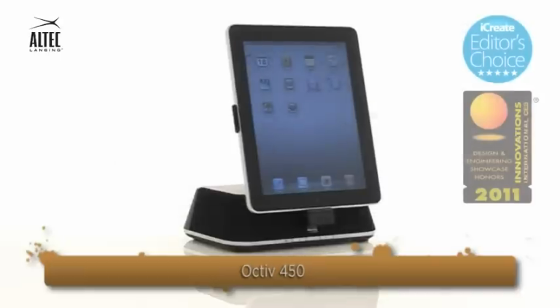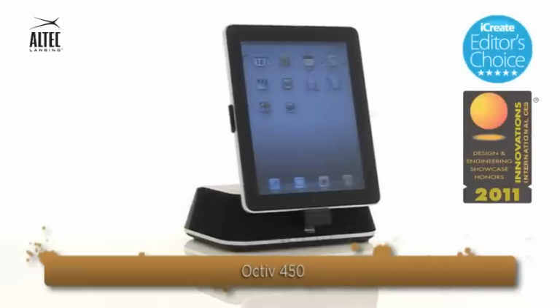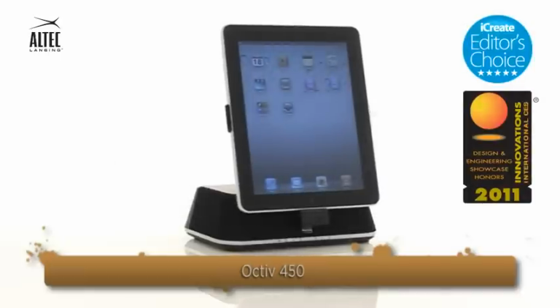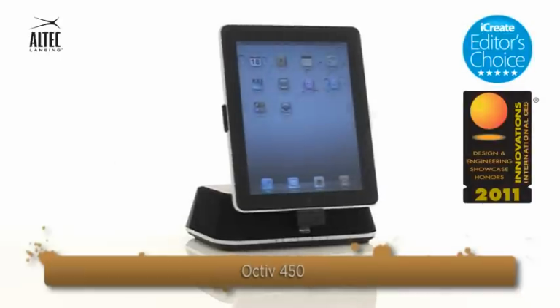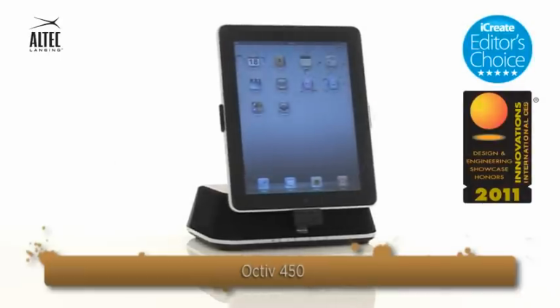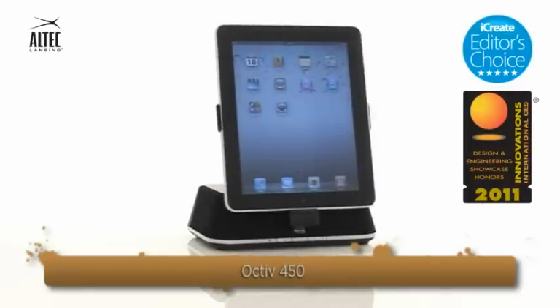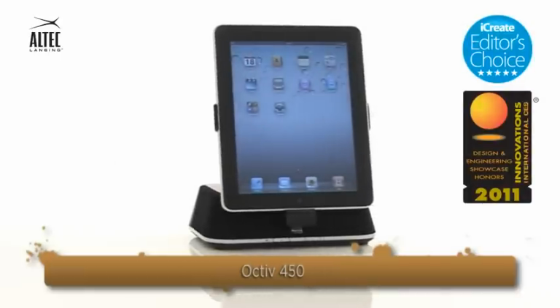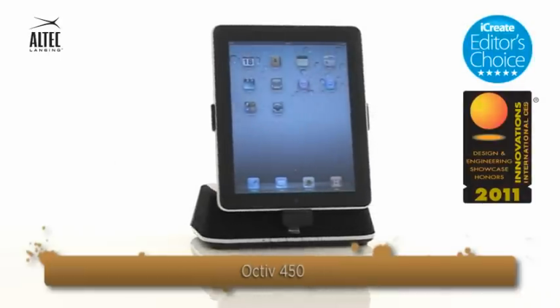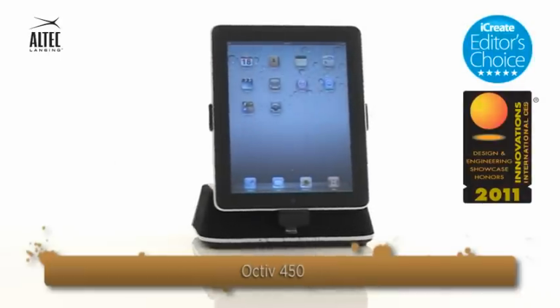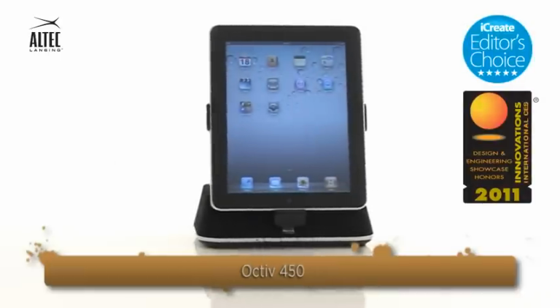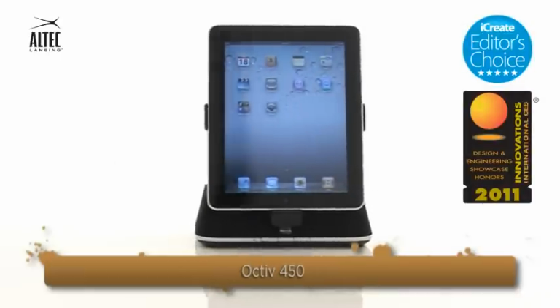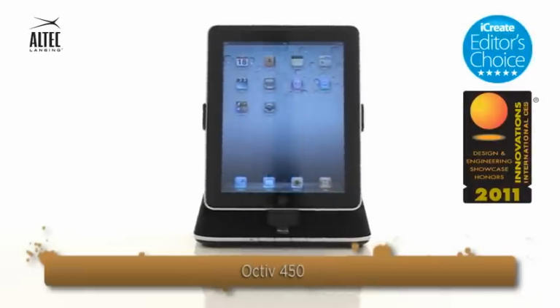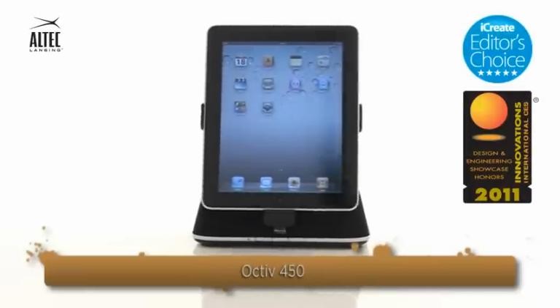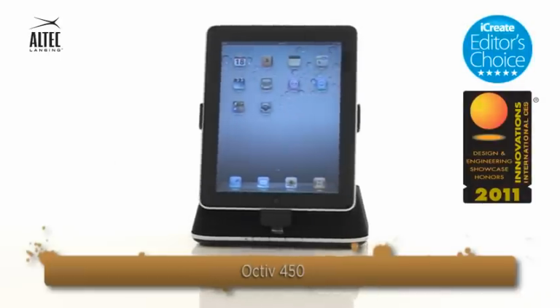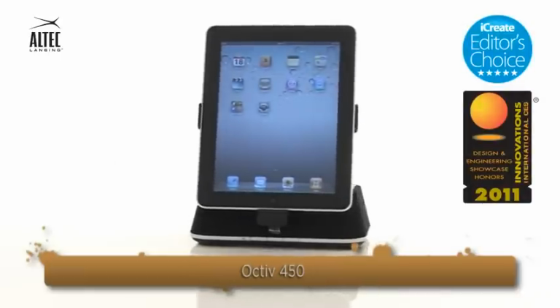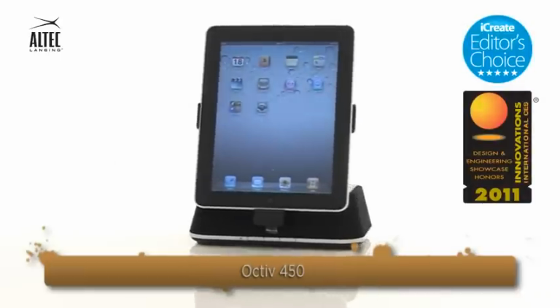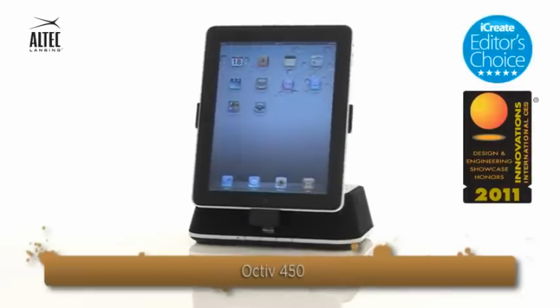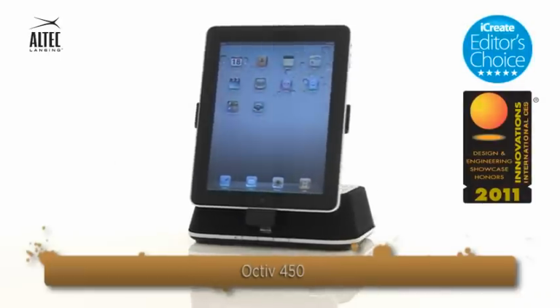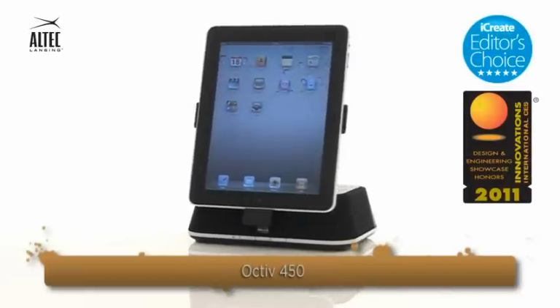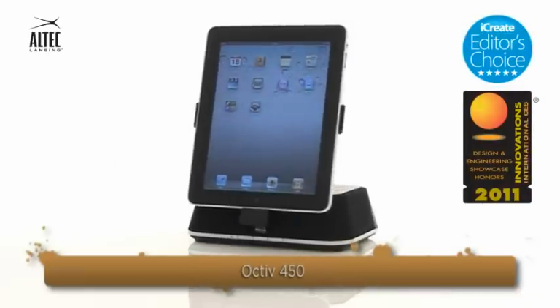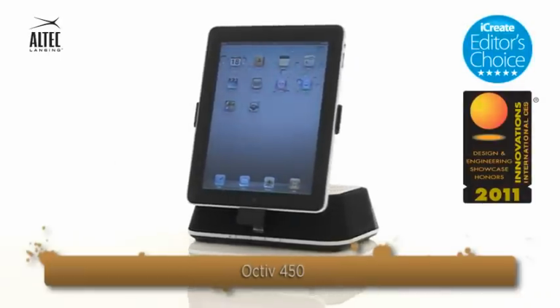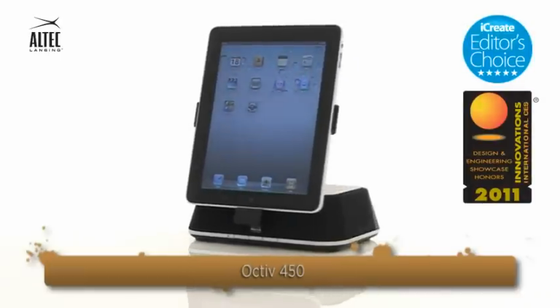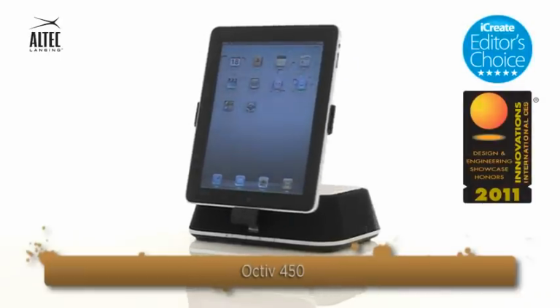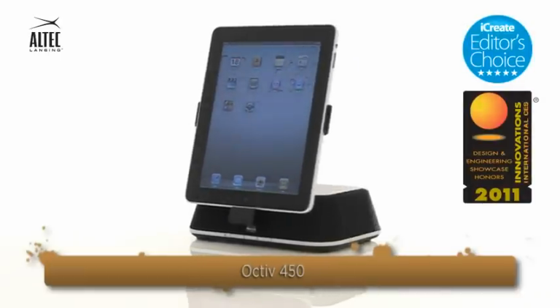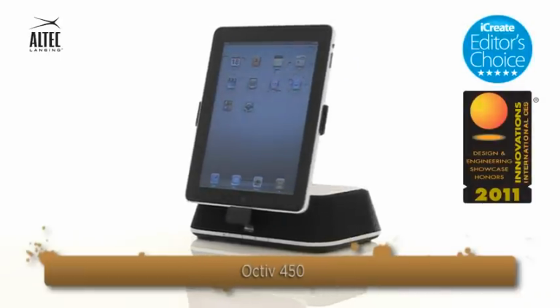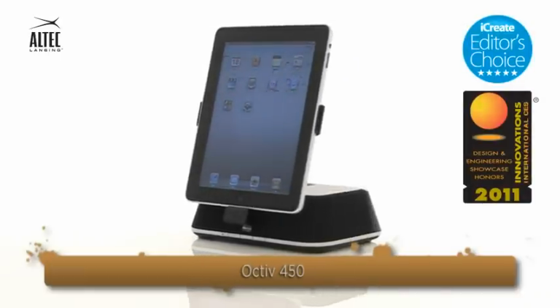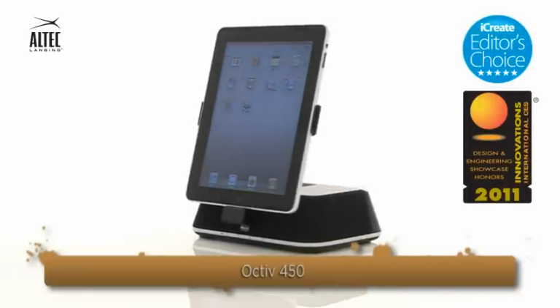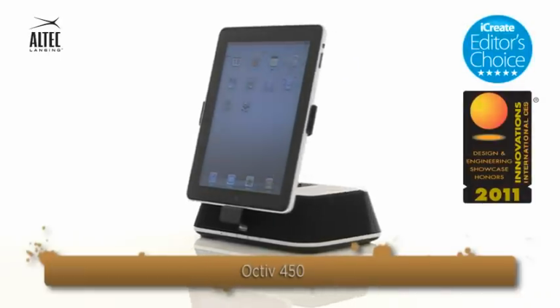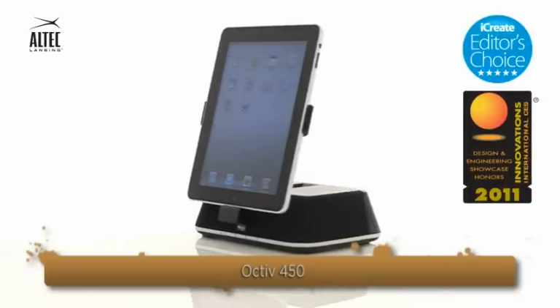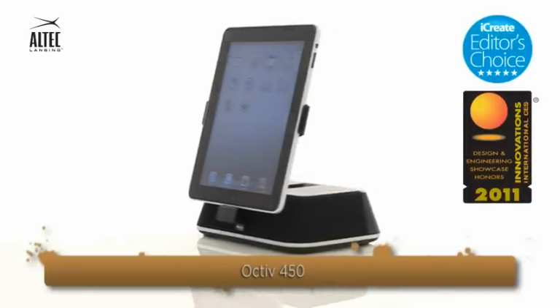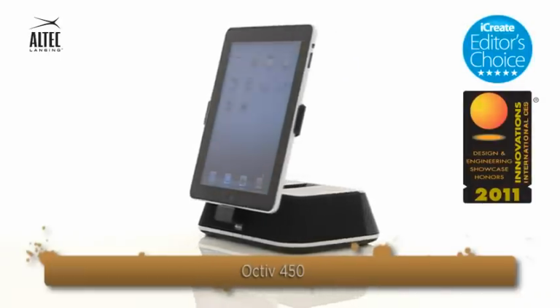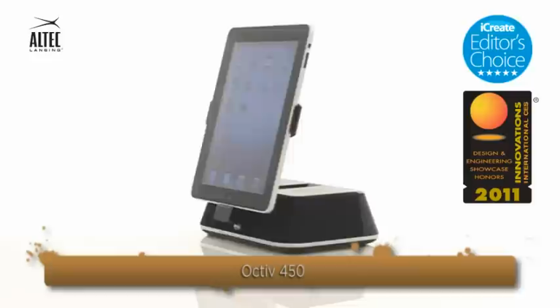Play it. Charge it. Share it. The Octave 450 from Altec Lansing.